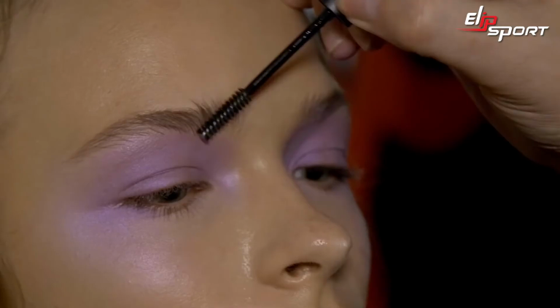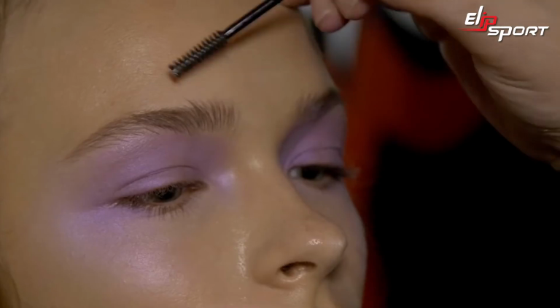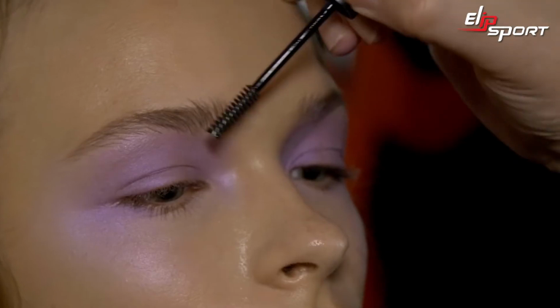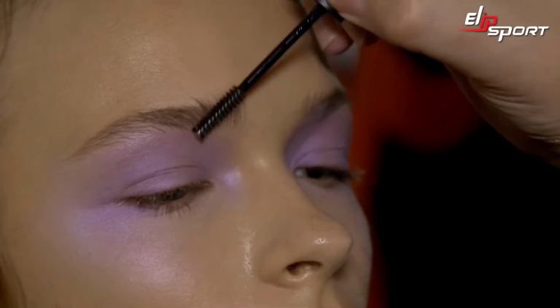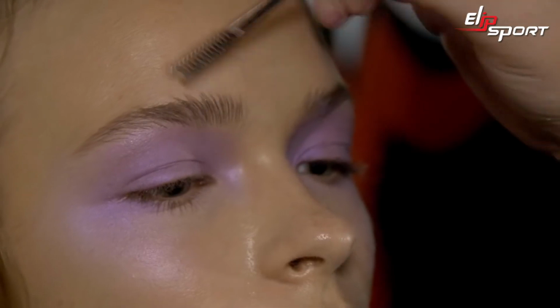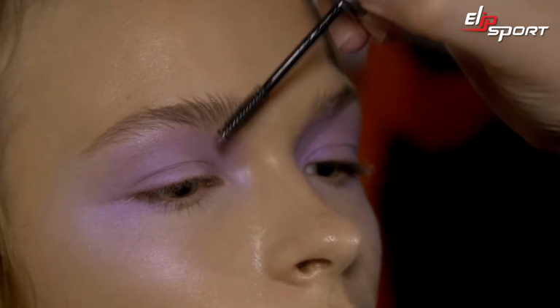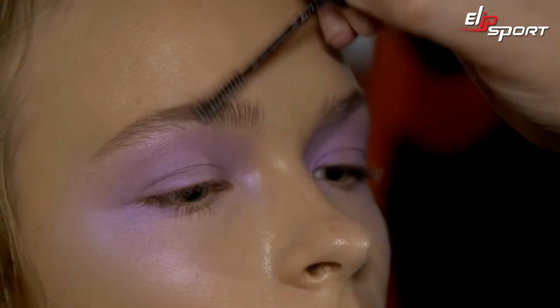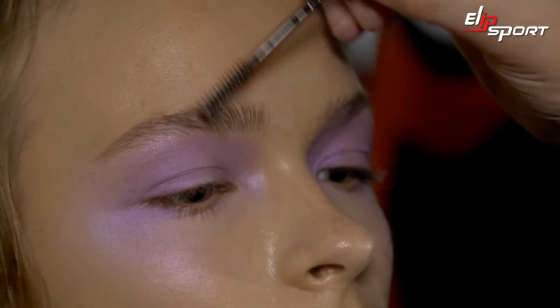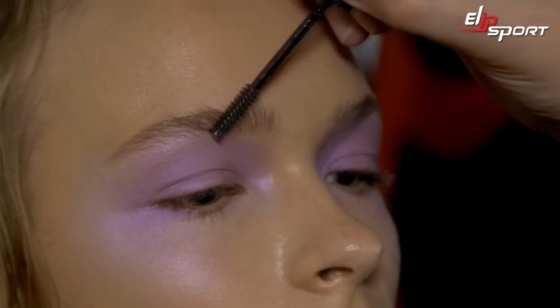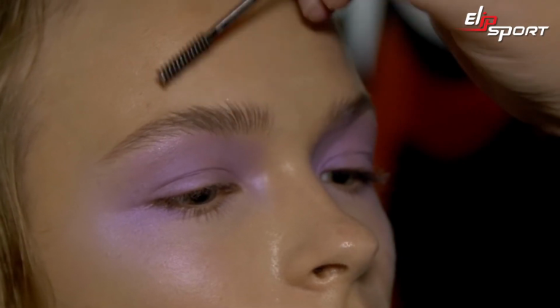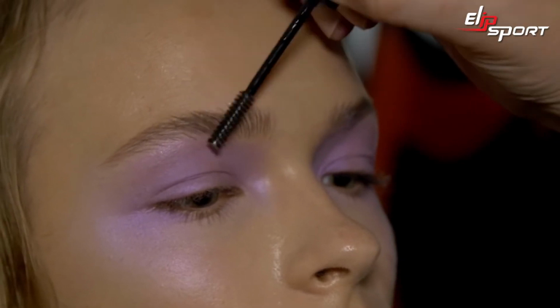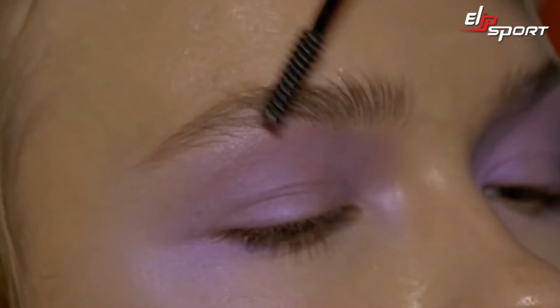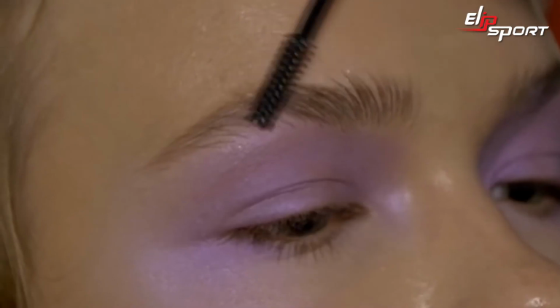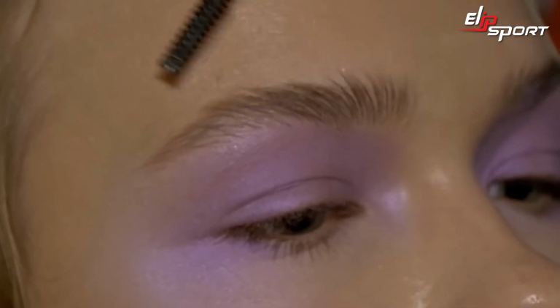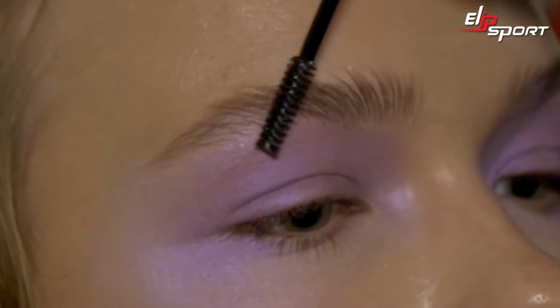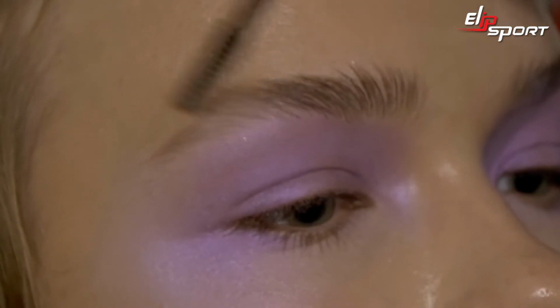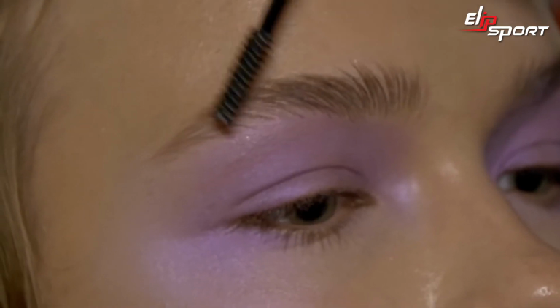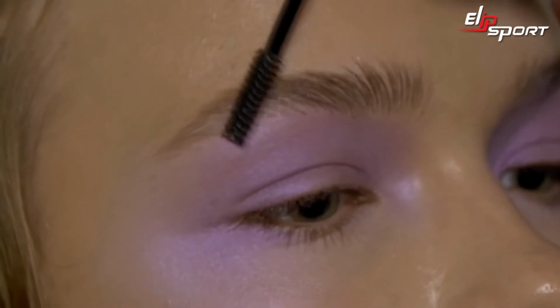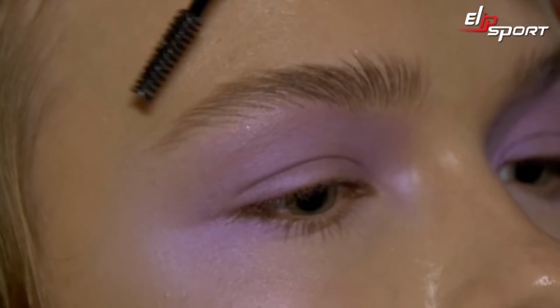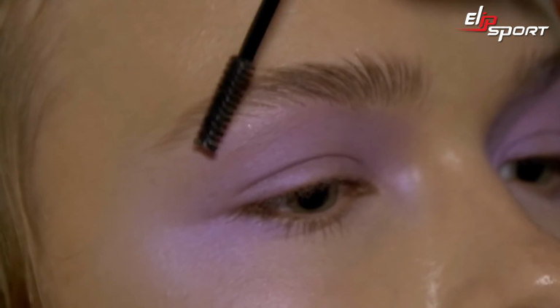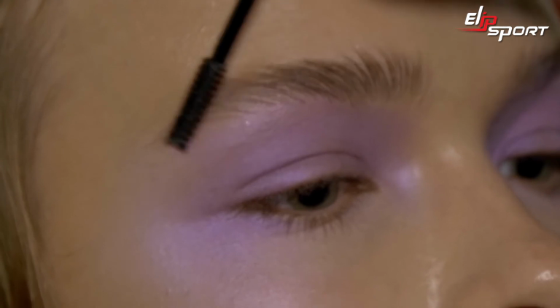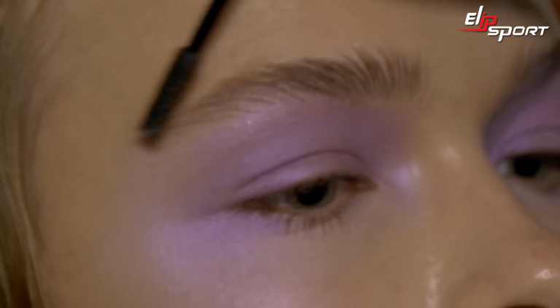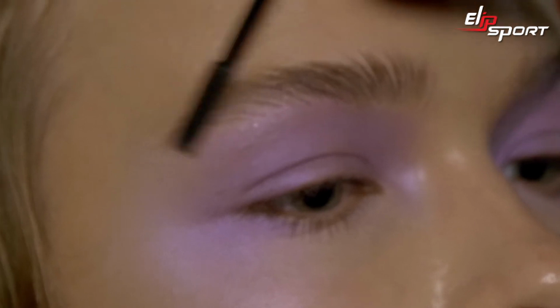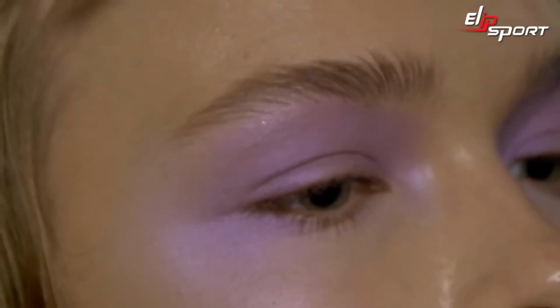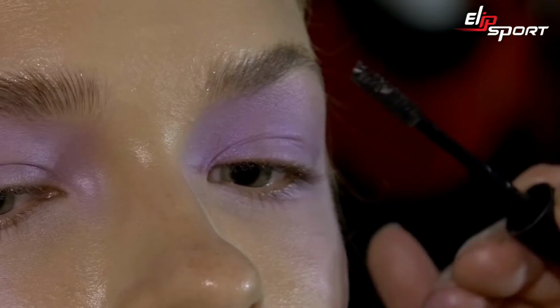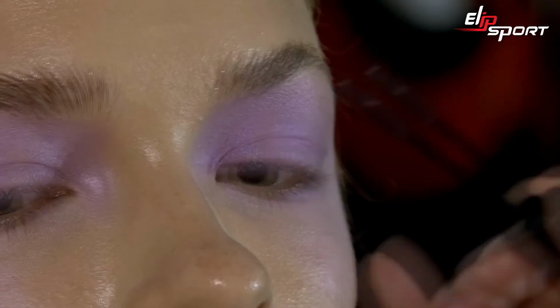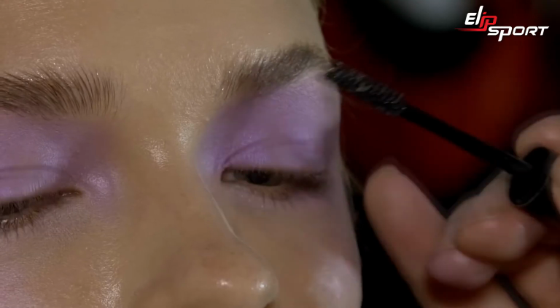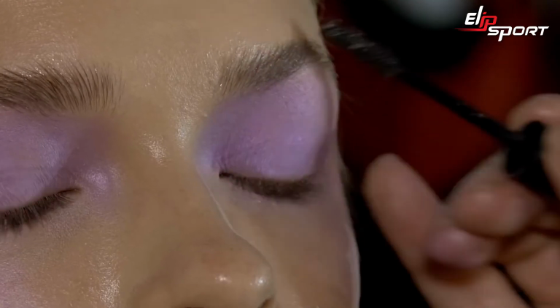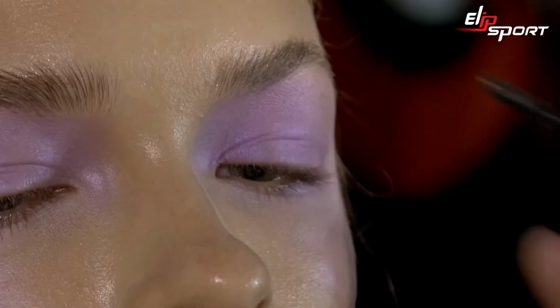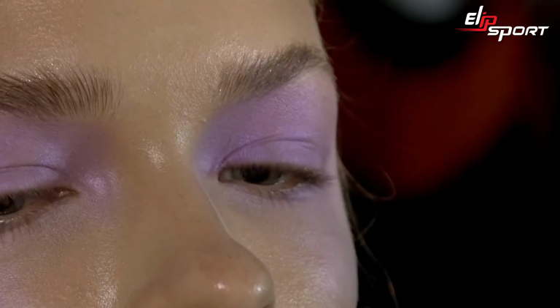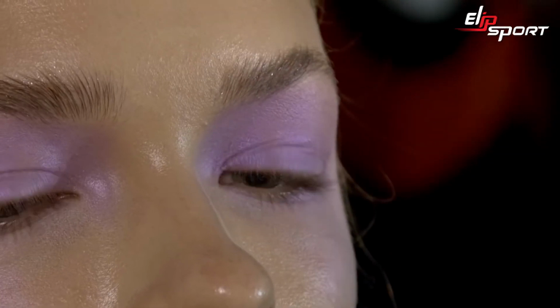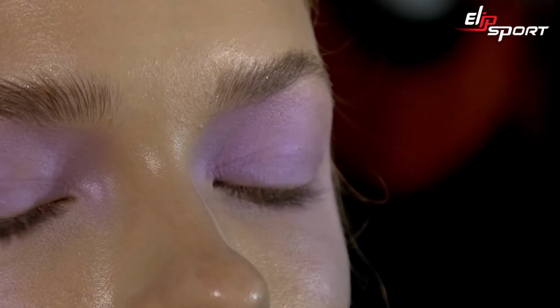In the eyebrows, some clear brow set, and just go with a really groomed, upwardly brushed brow.